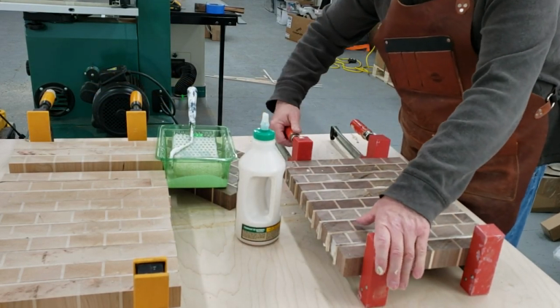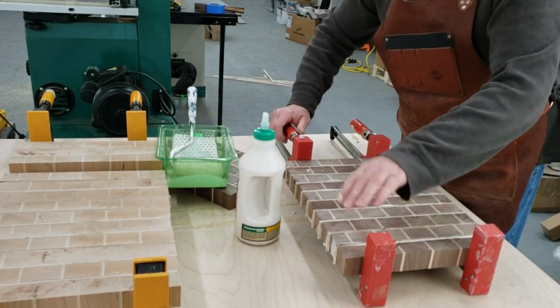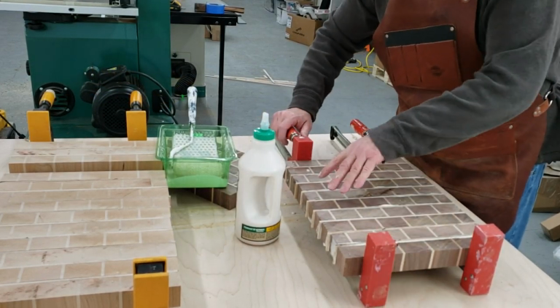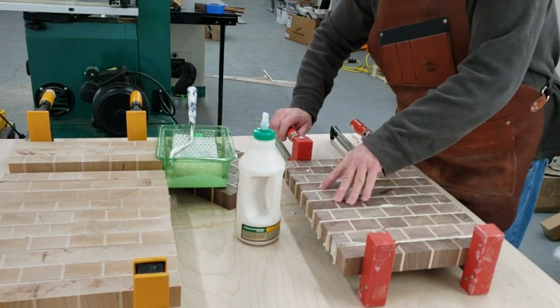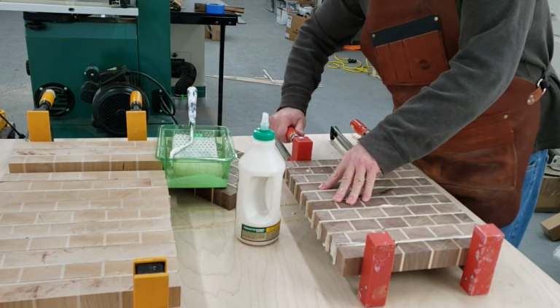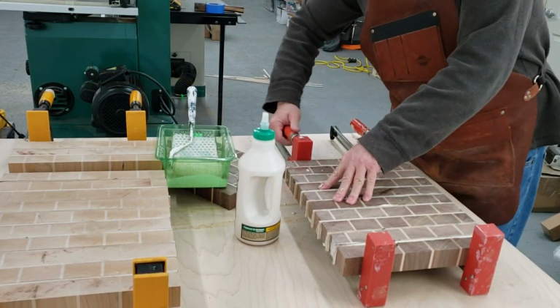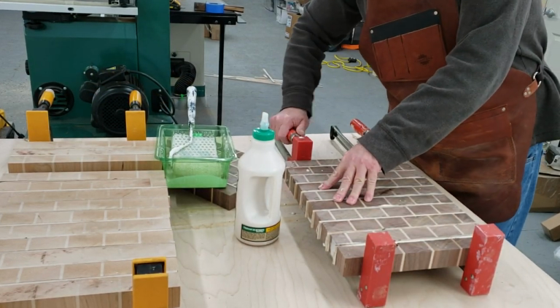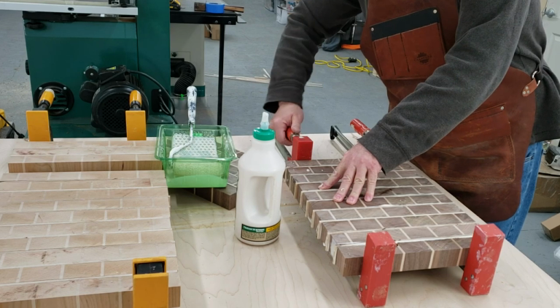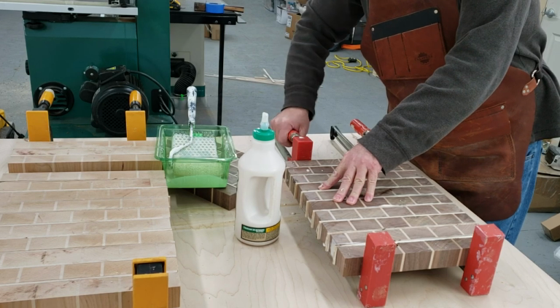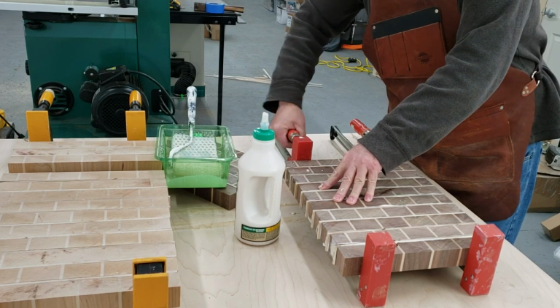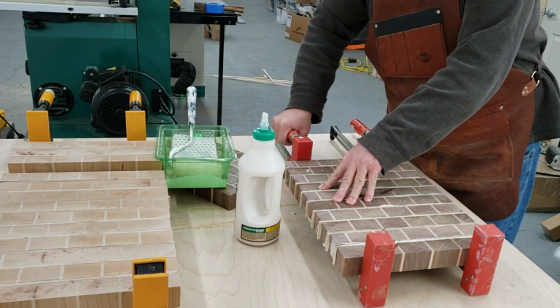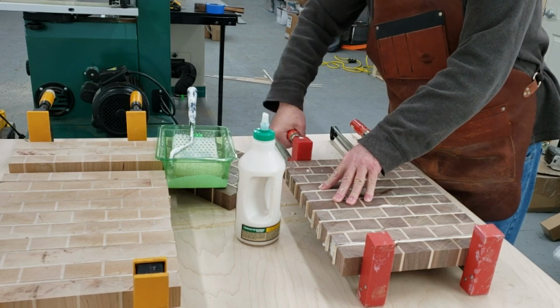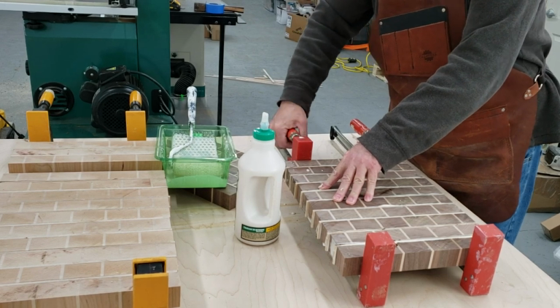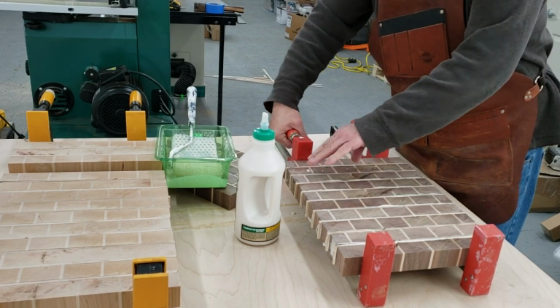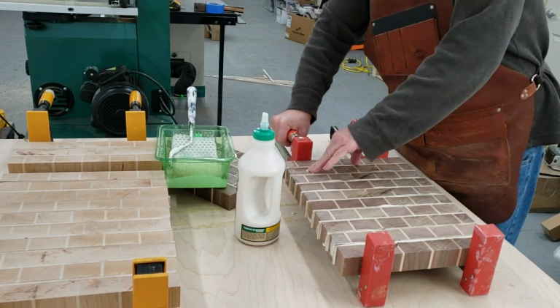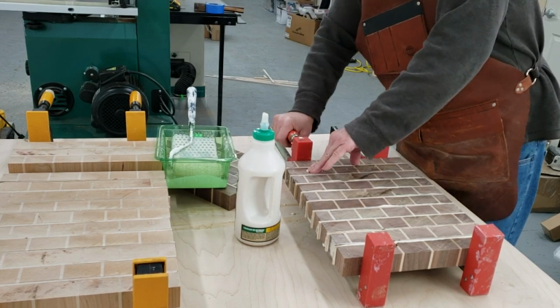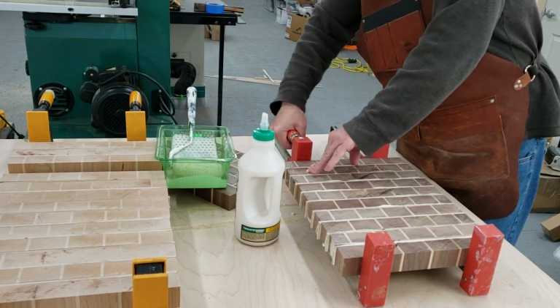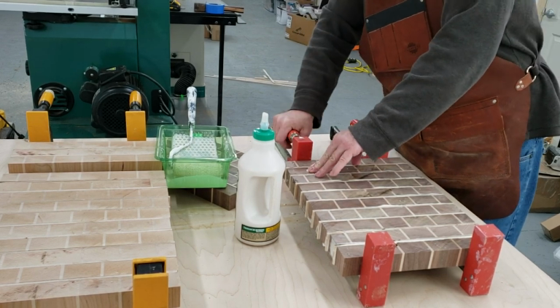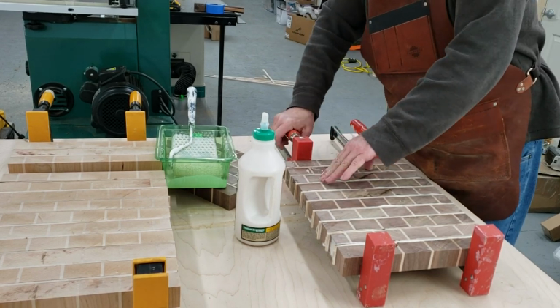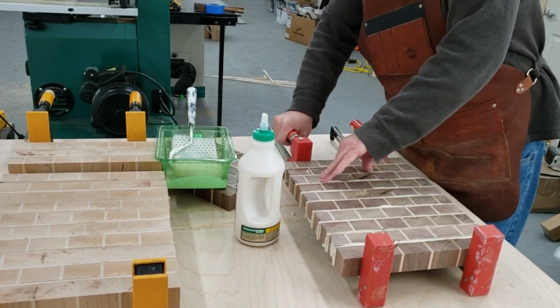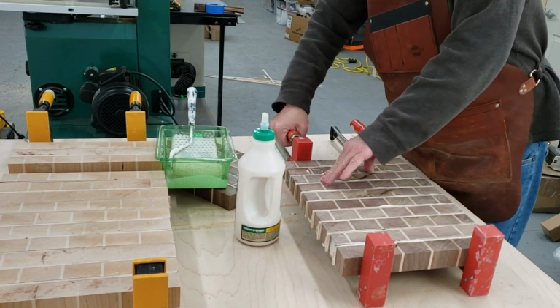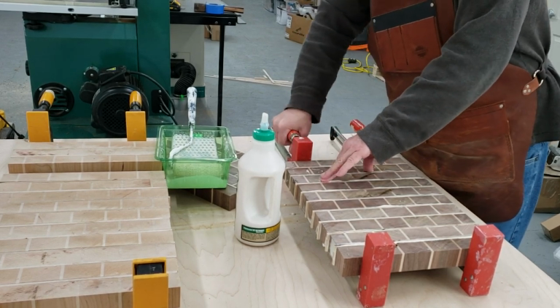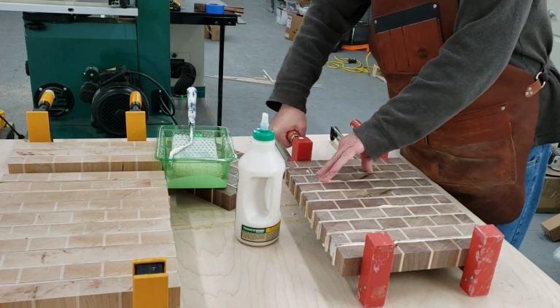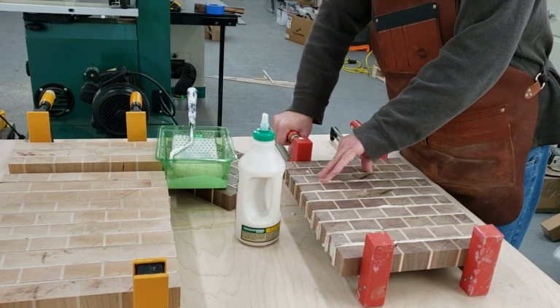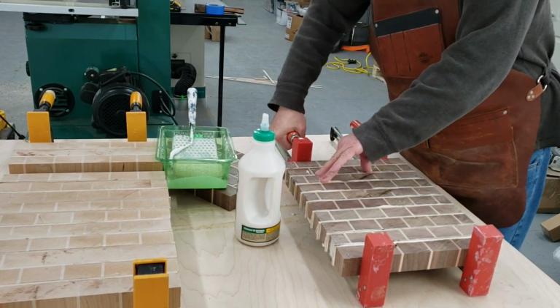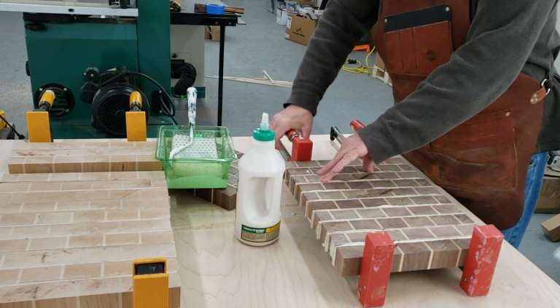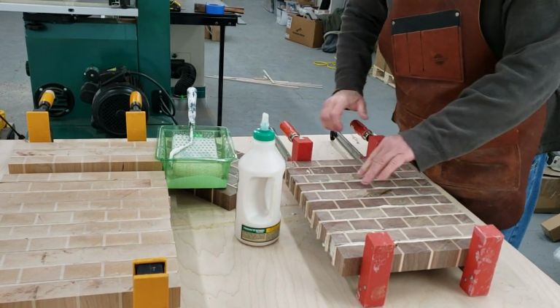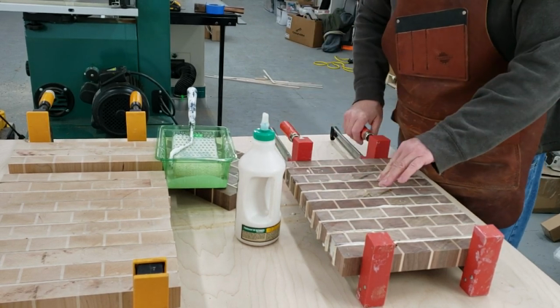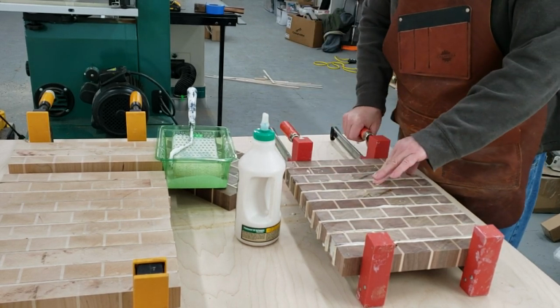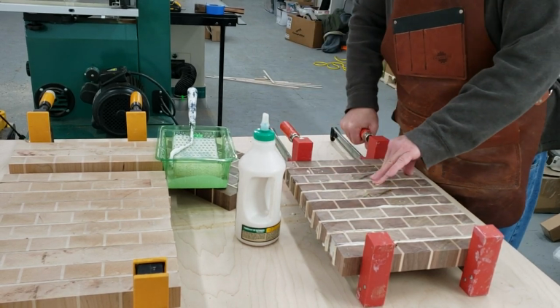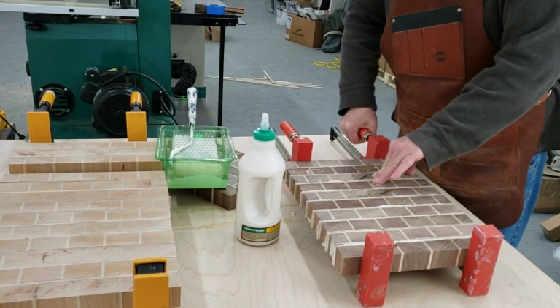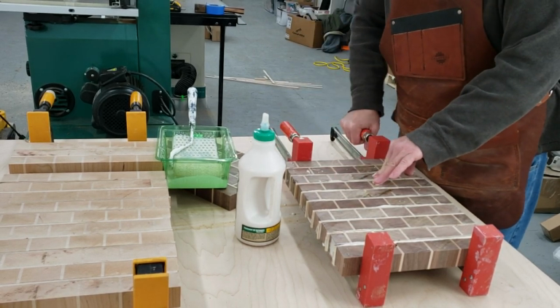Now to clamp them up. I used a board as a straight edge on one side to keep the boards in alignment as I was clamping them up.